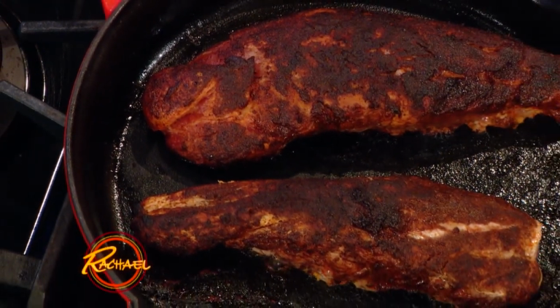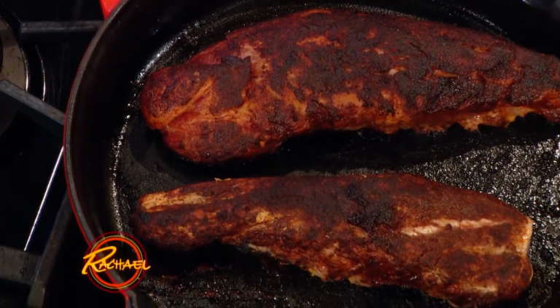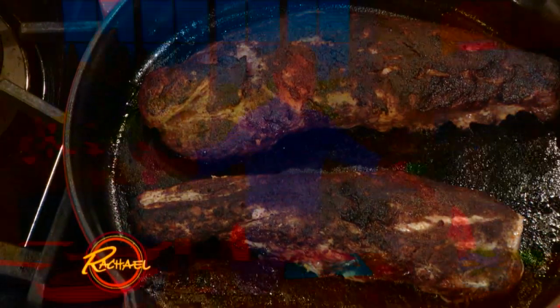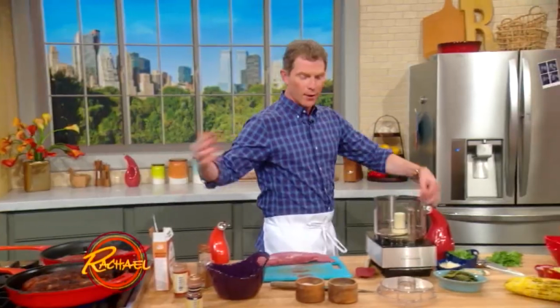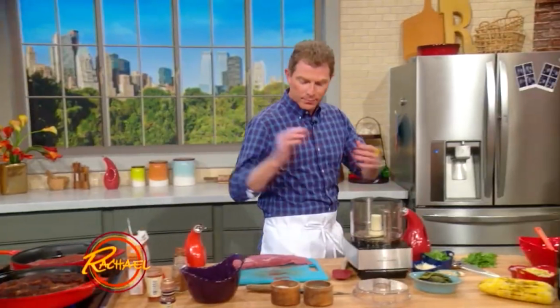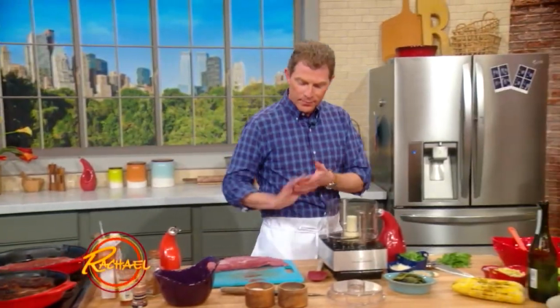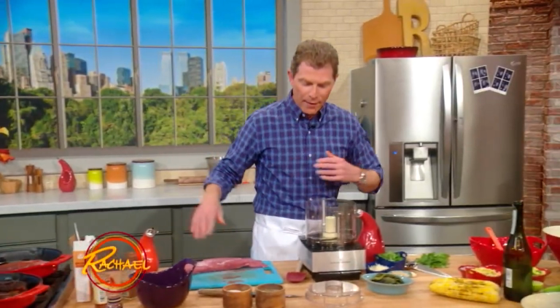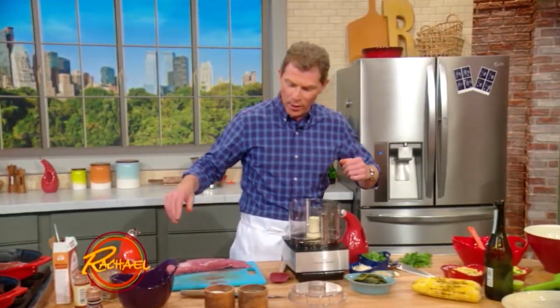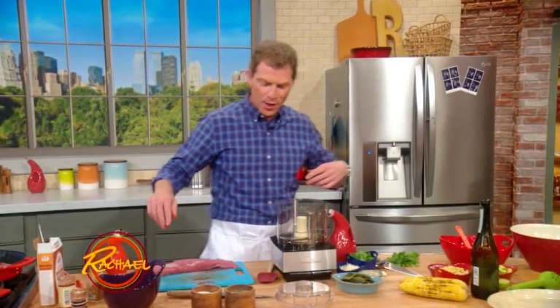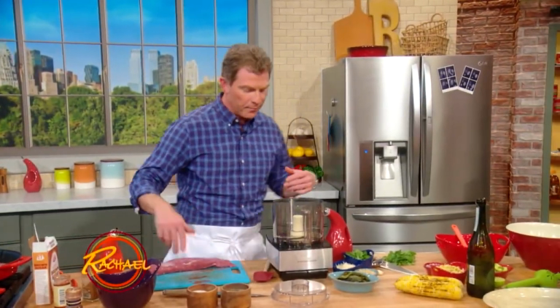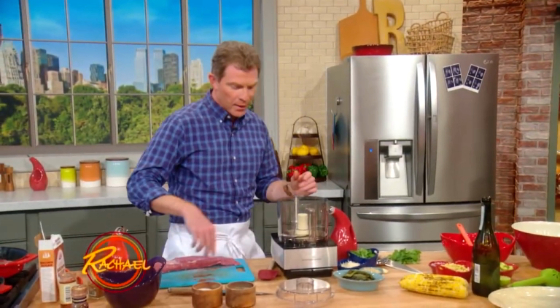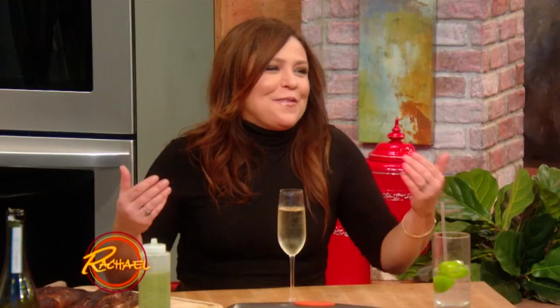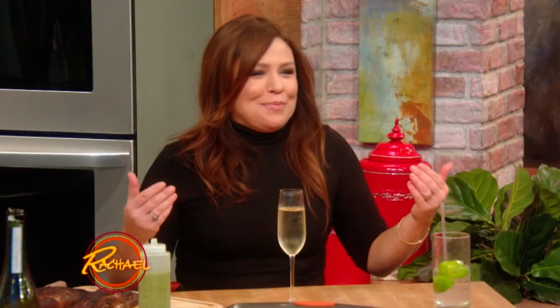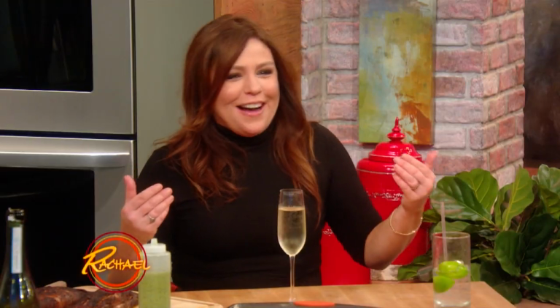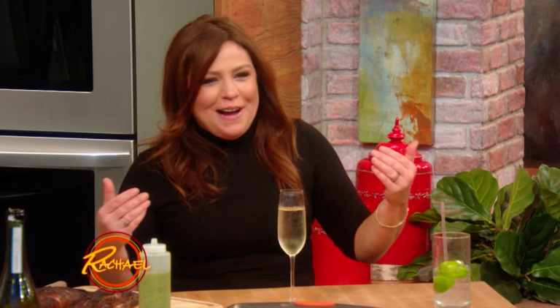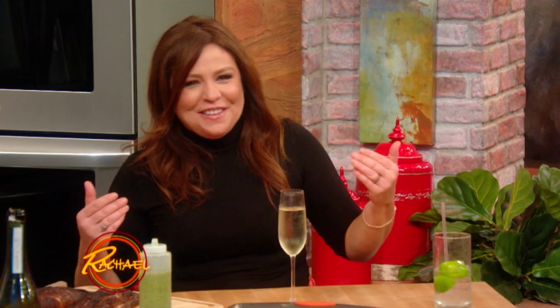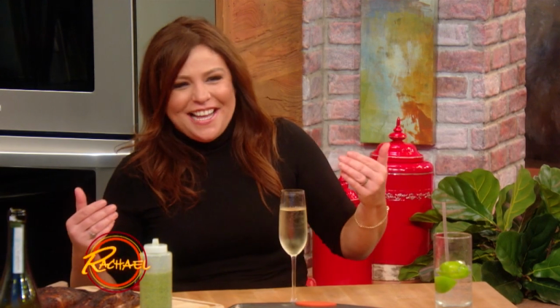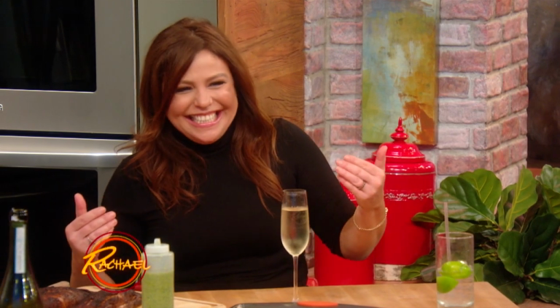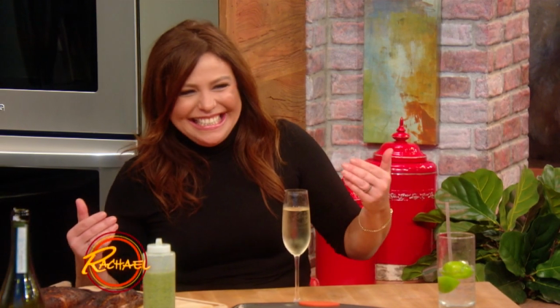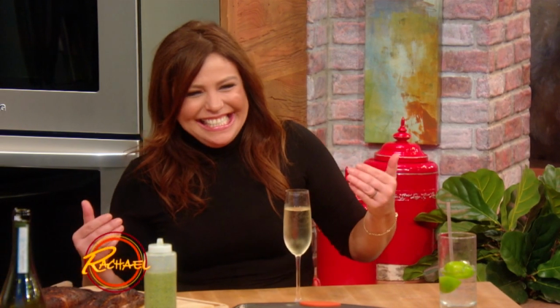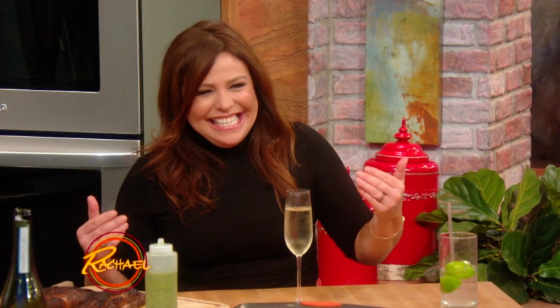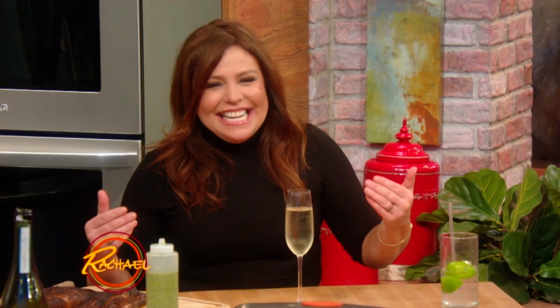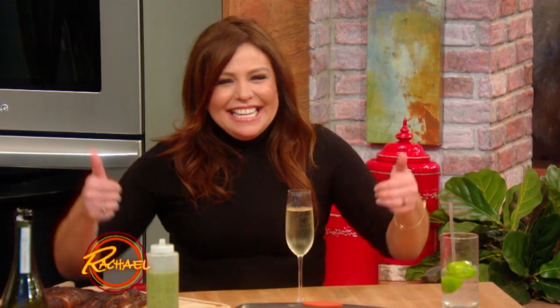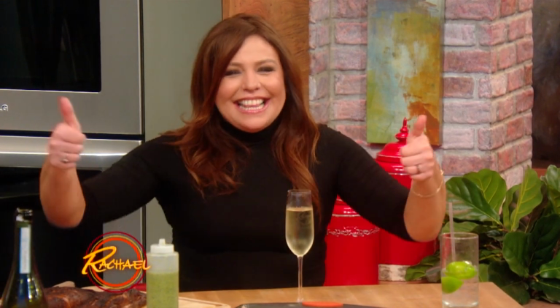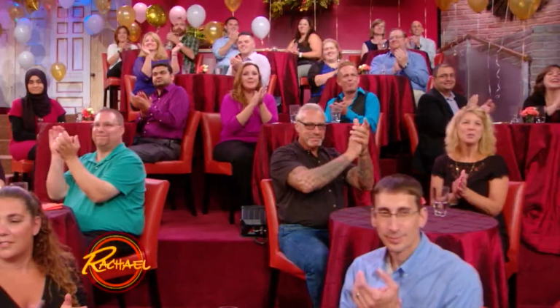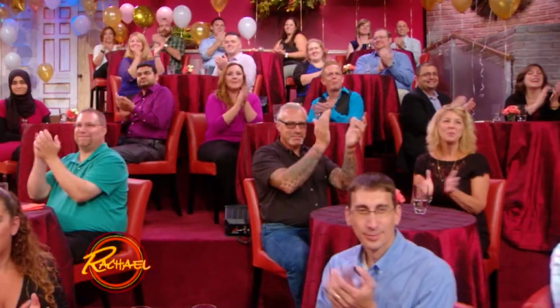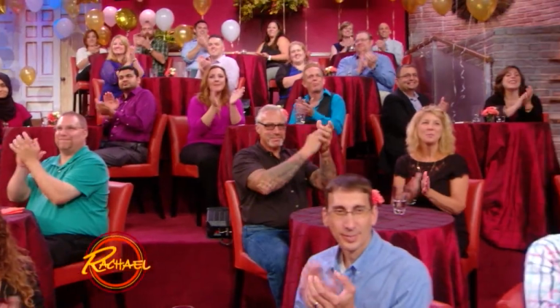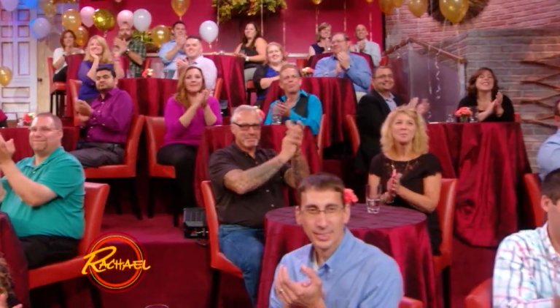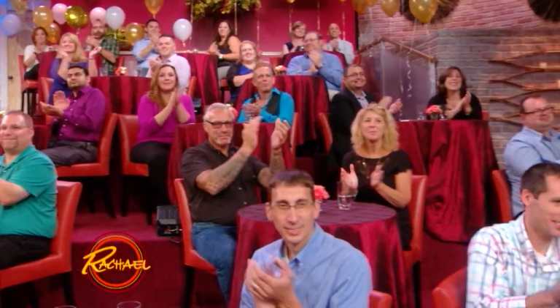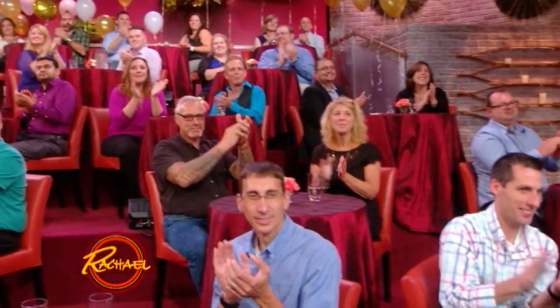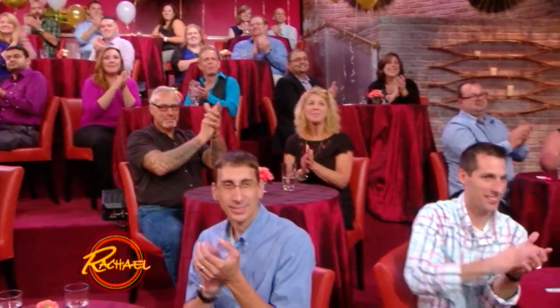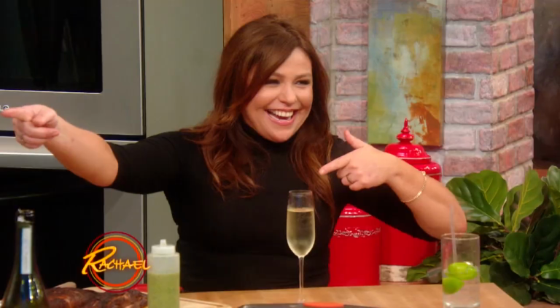Rachael Ray, everywhere you go. Thank you for the plug, Bobby Blaine.